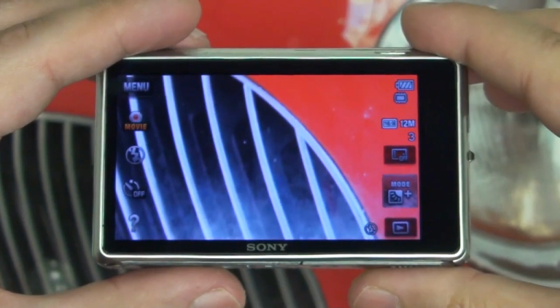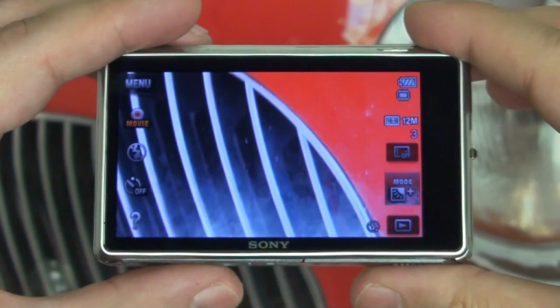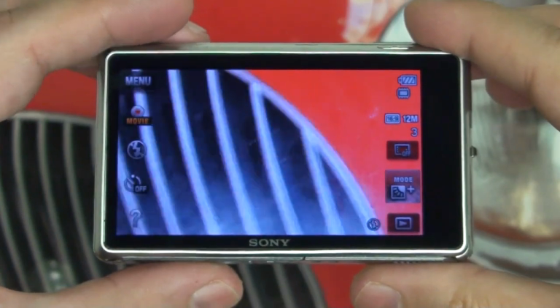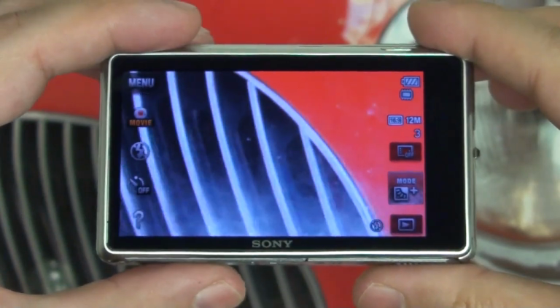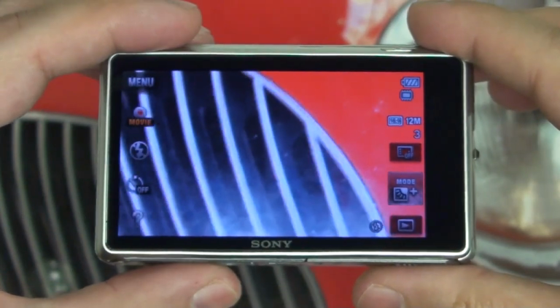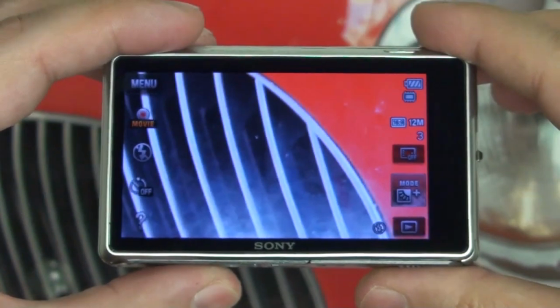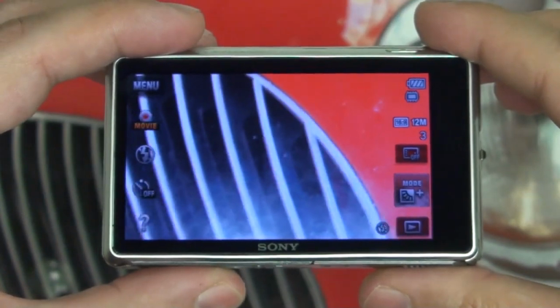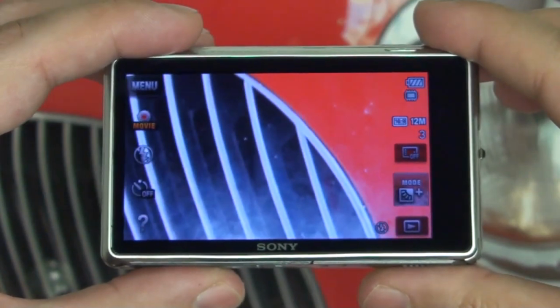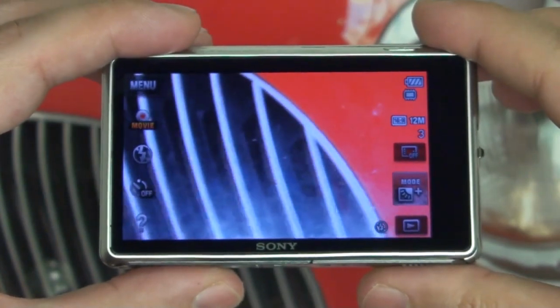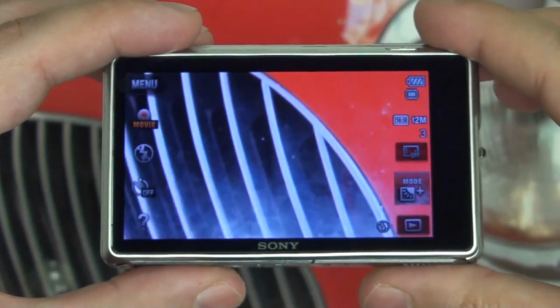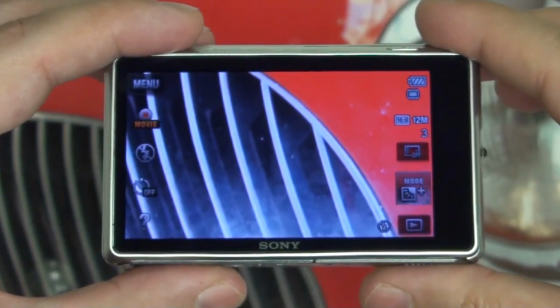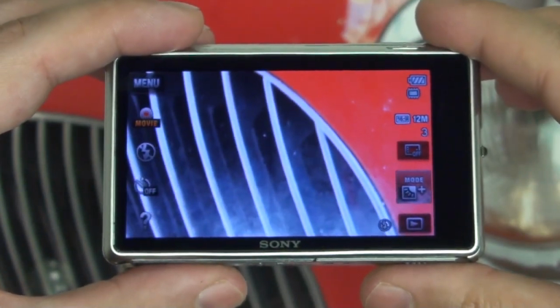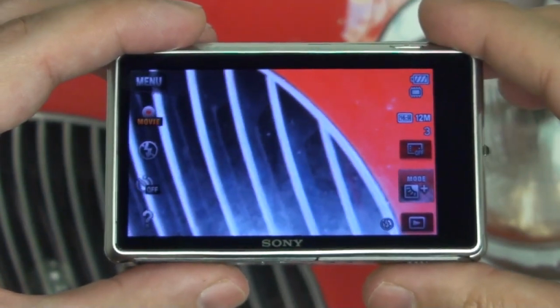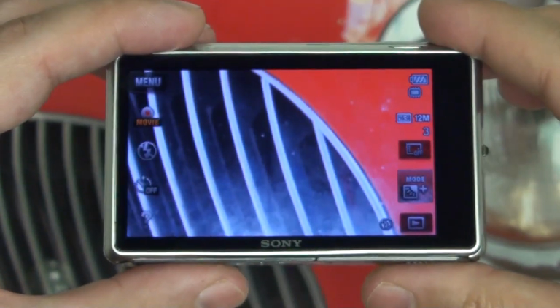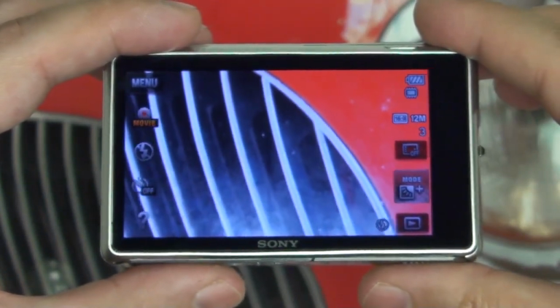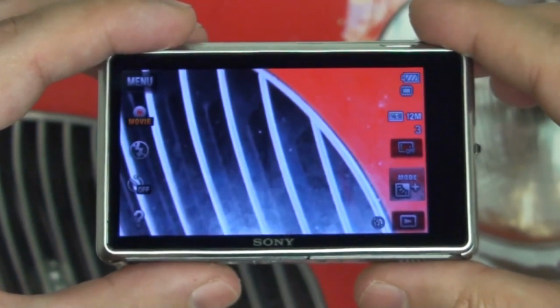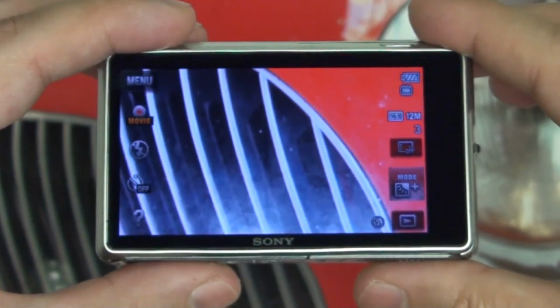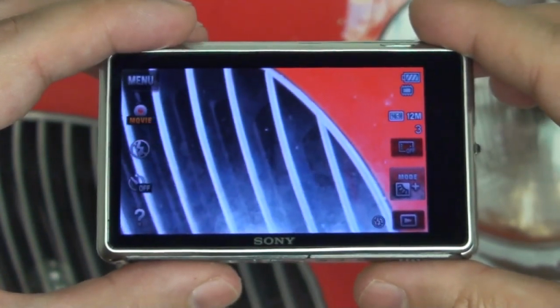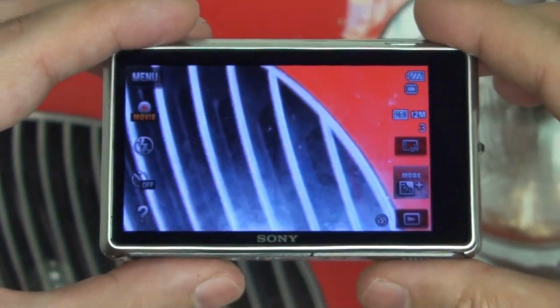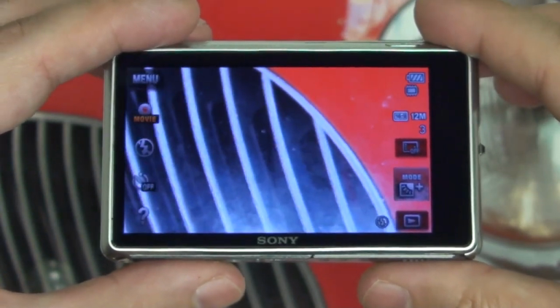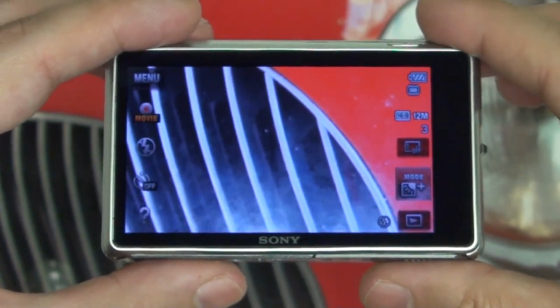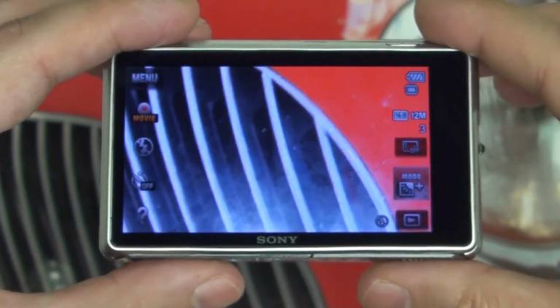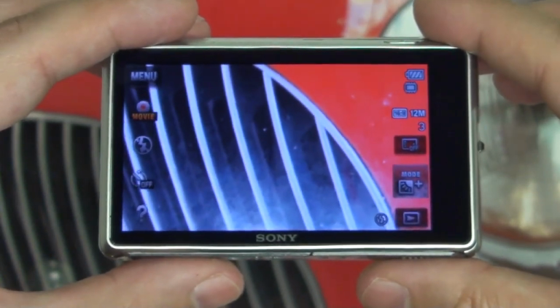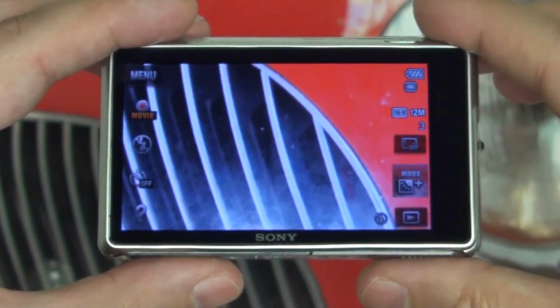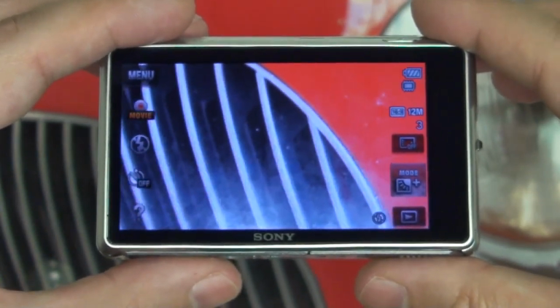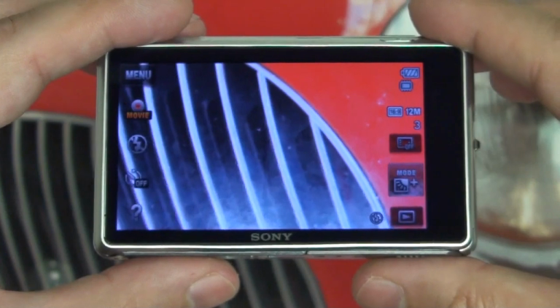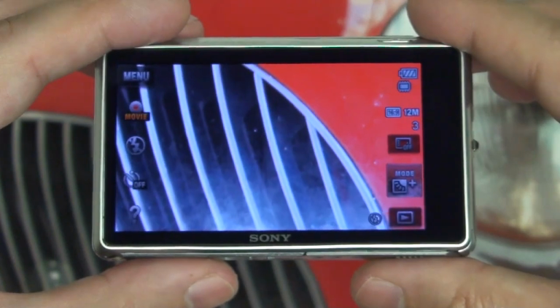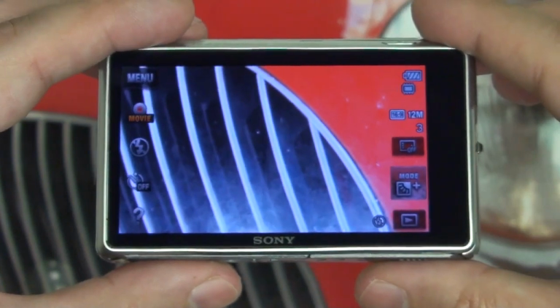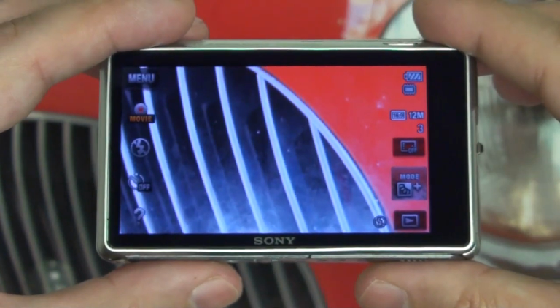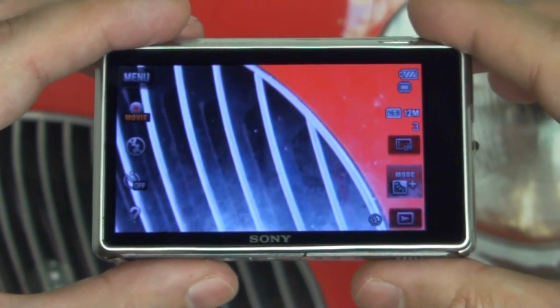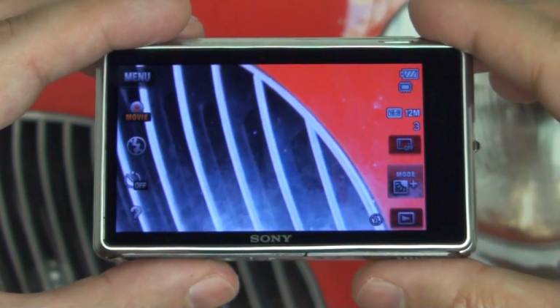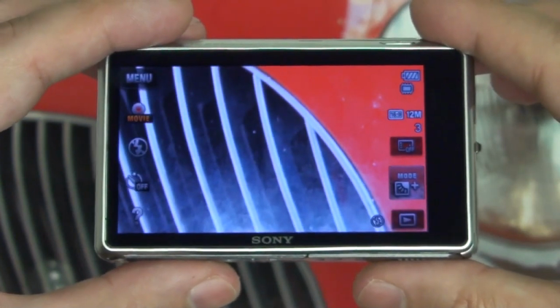Hey everybody, Ed here with the Digital Digest, and today I wanted to give you guys an update on my experience with the Sony TX100V.